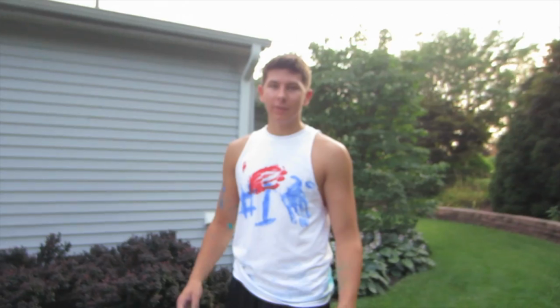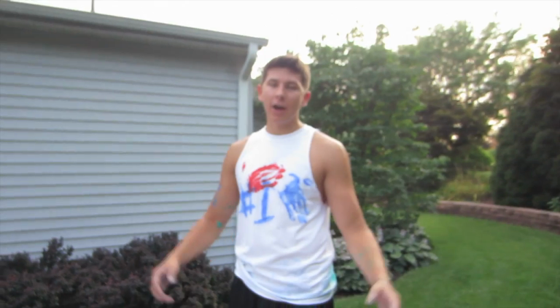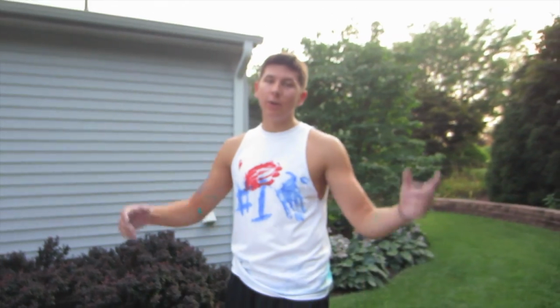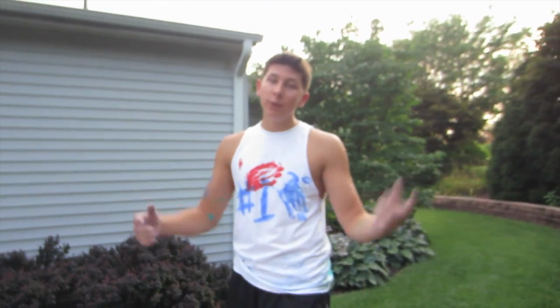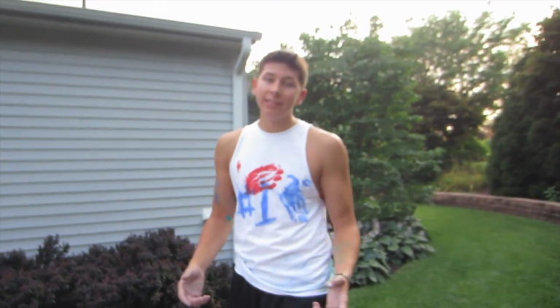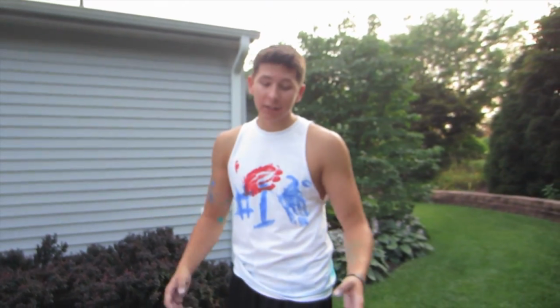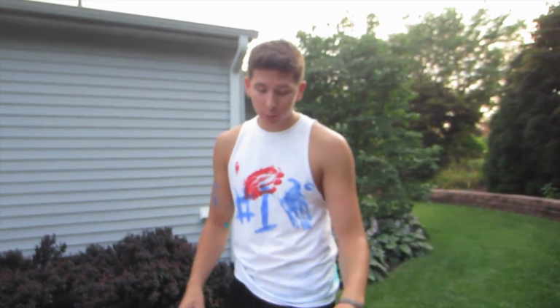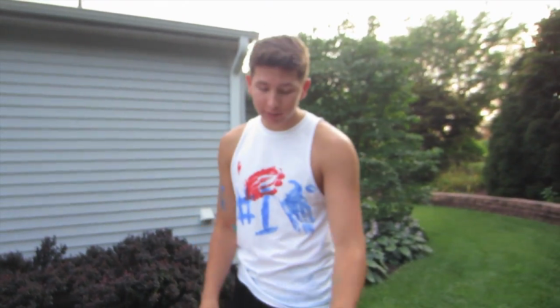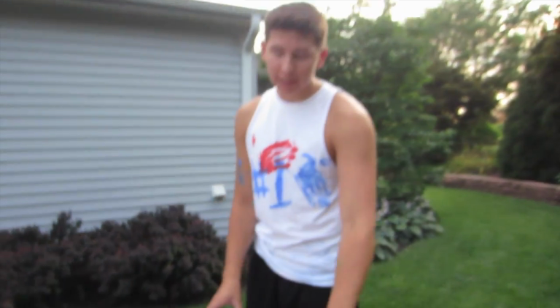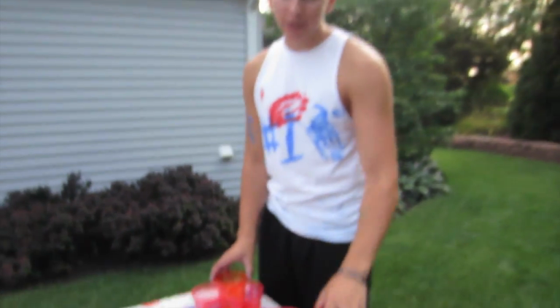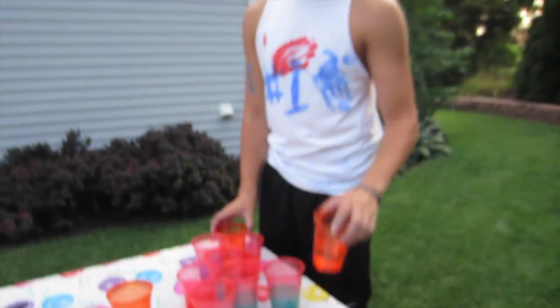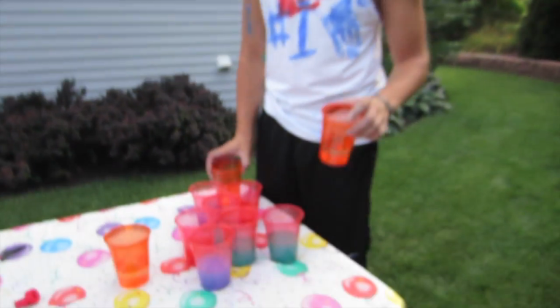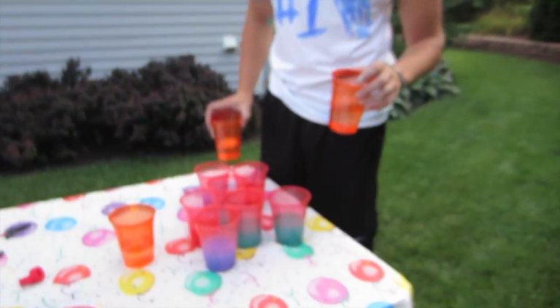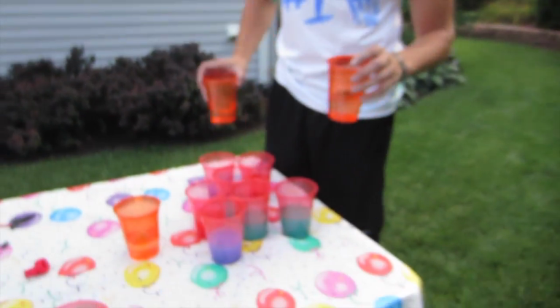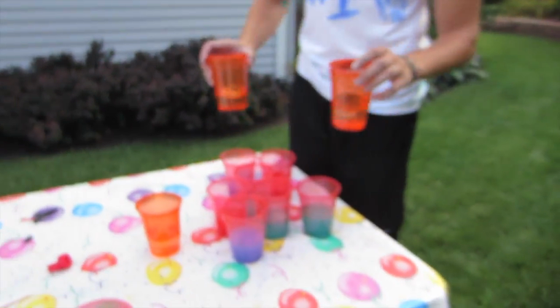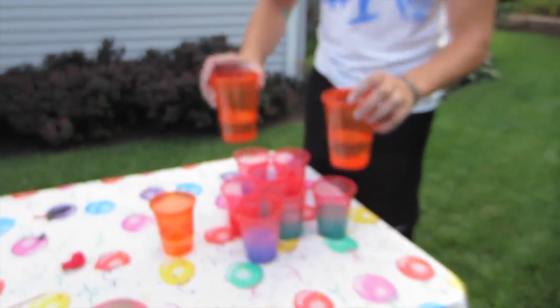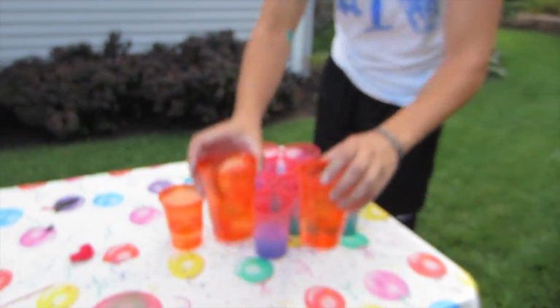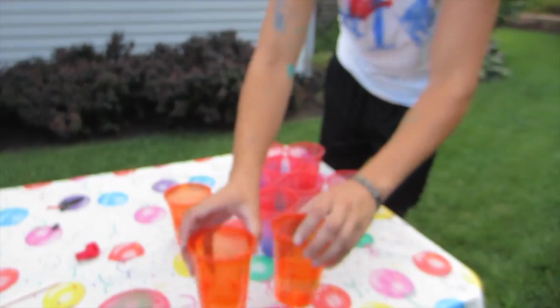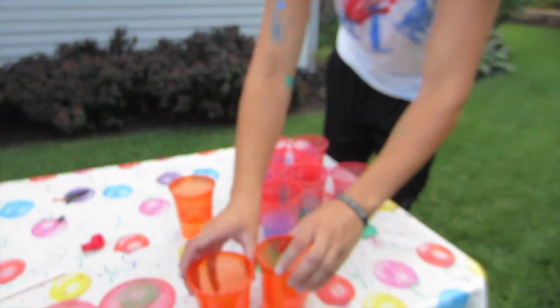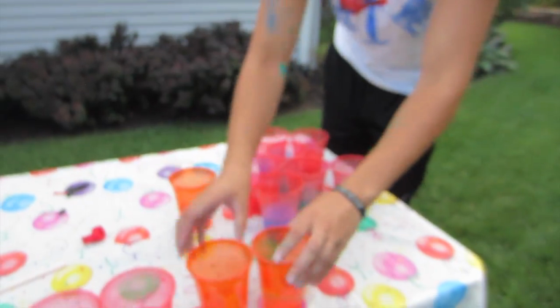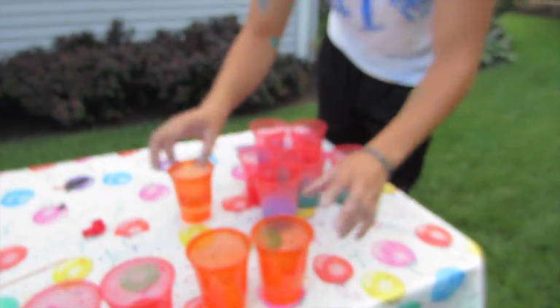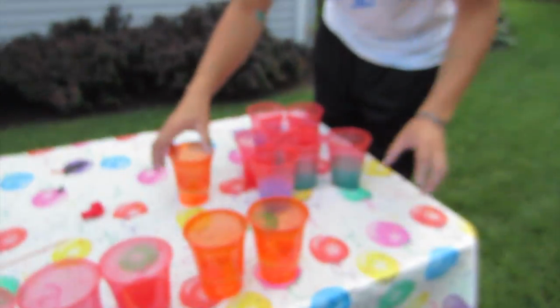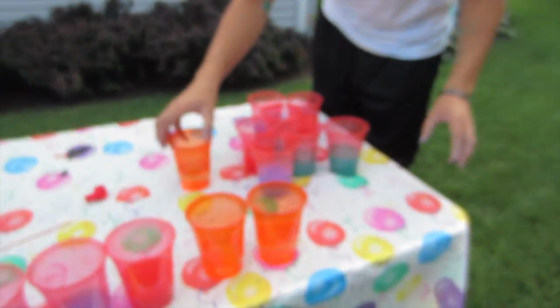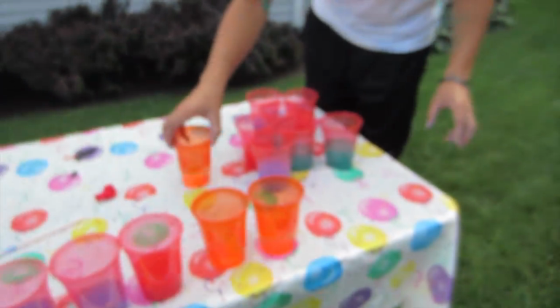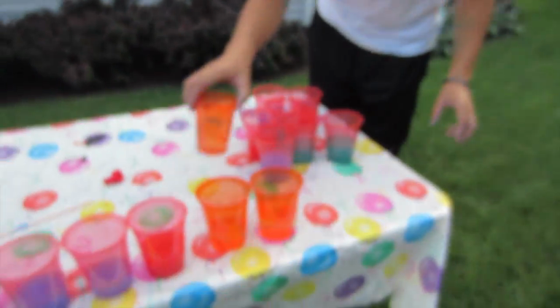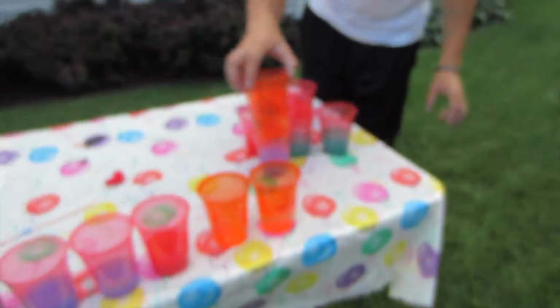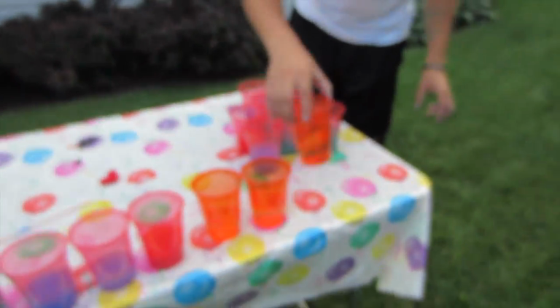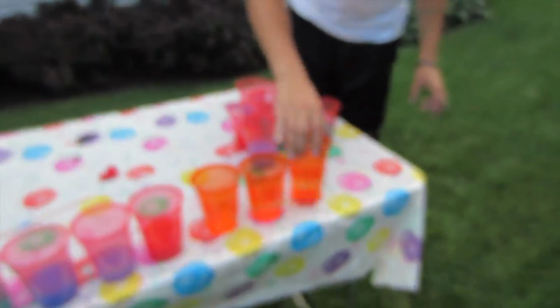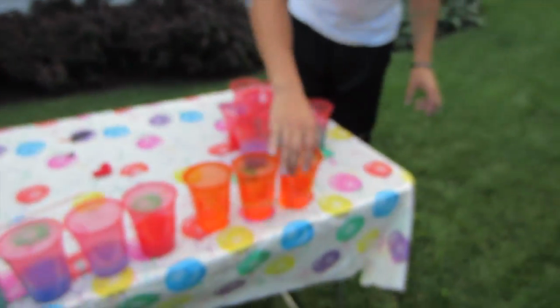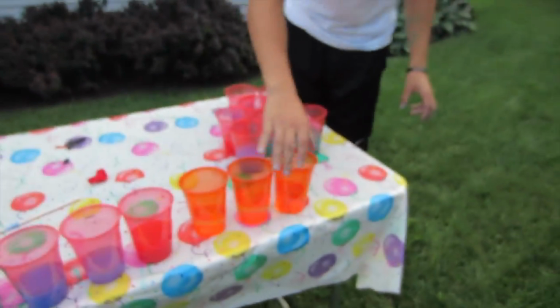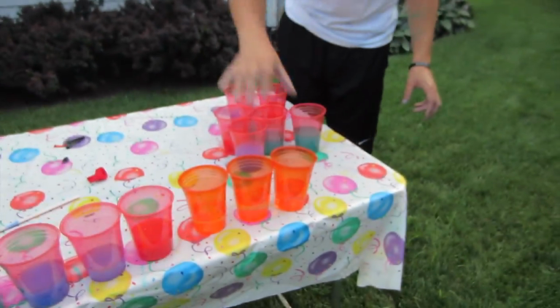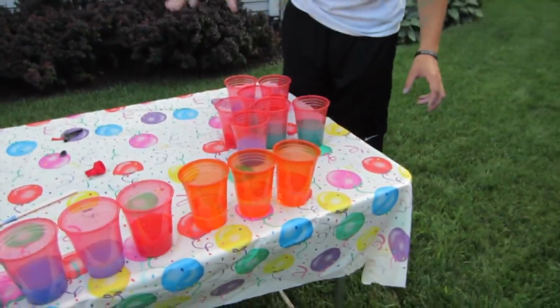Alright, we suck, so we're taking away the orange cups to make this faster and more fun. Enjoy it. Thank you very much. Subscribe, please.